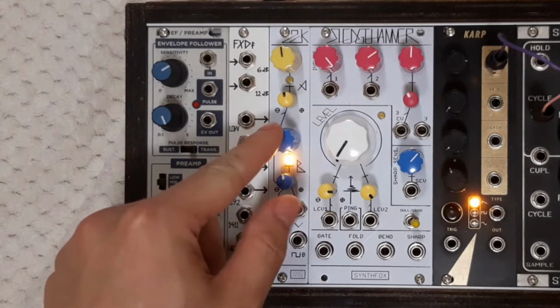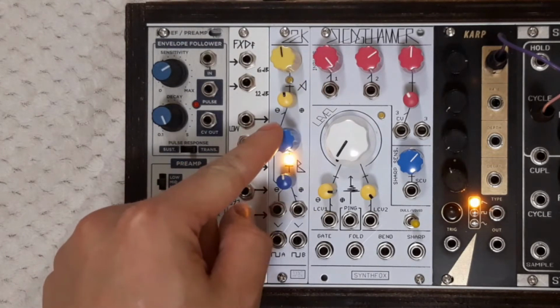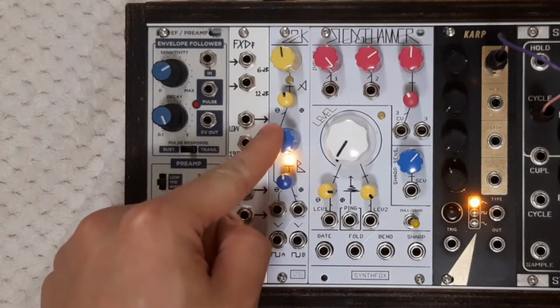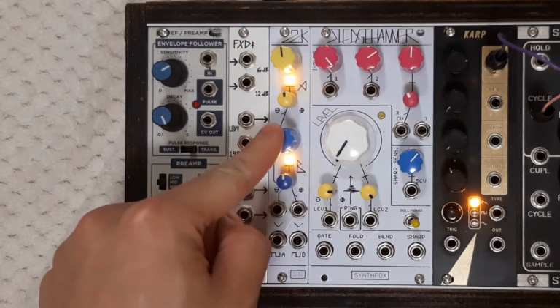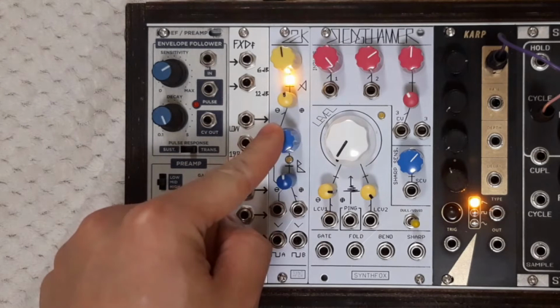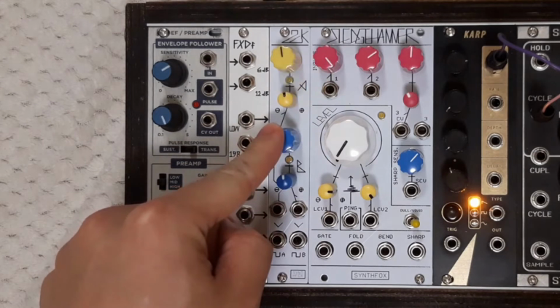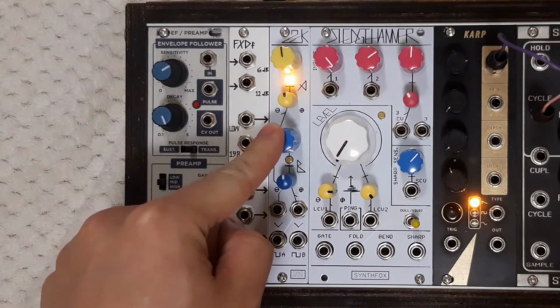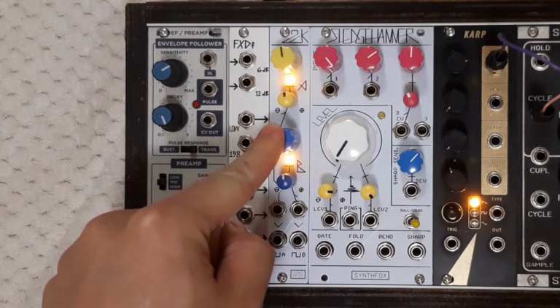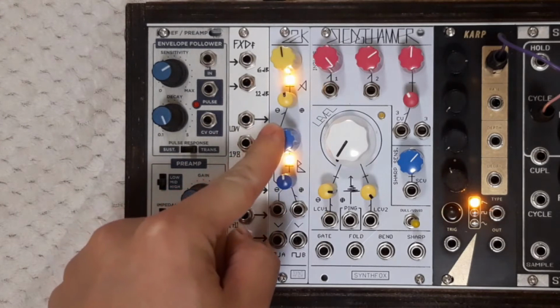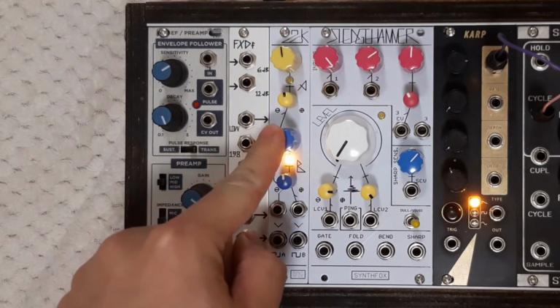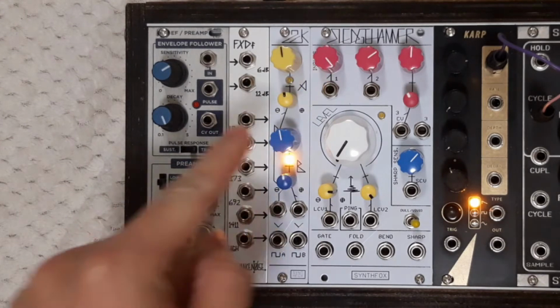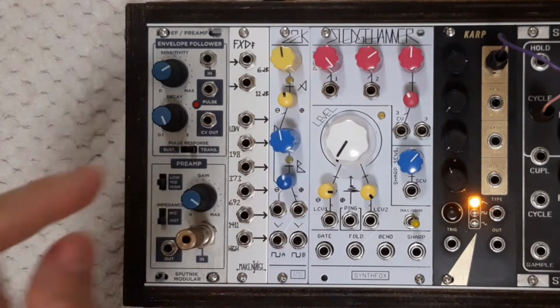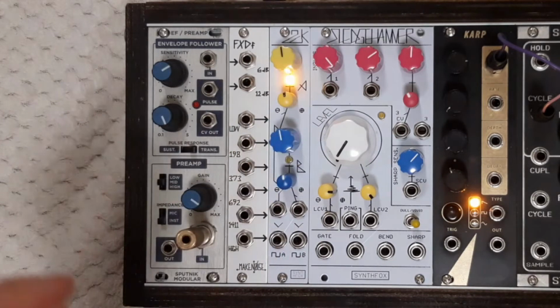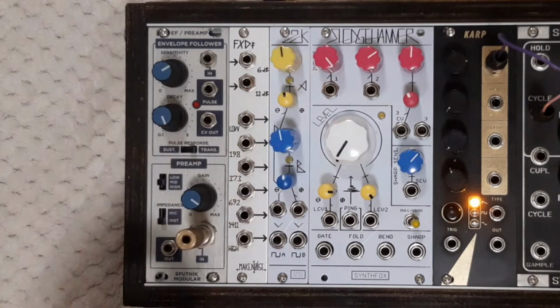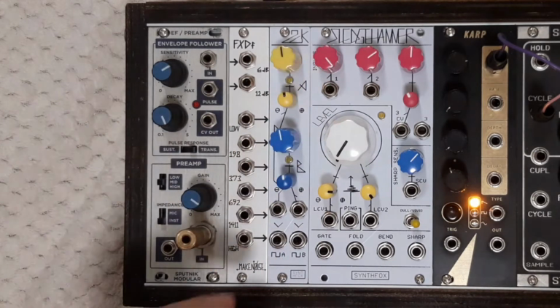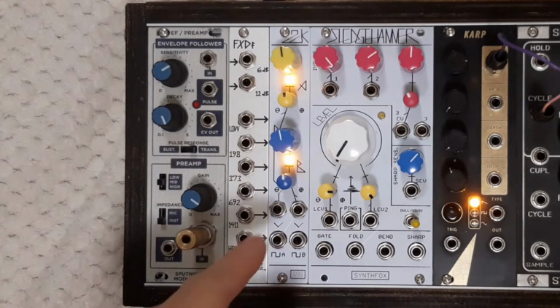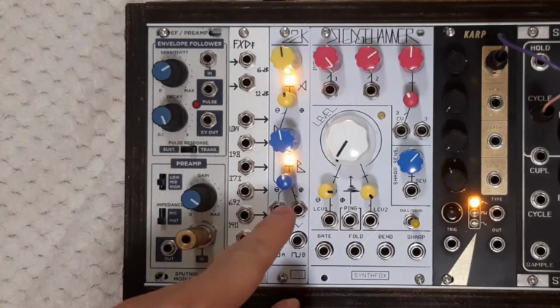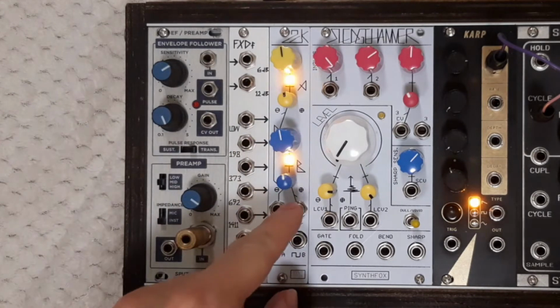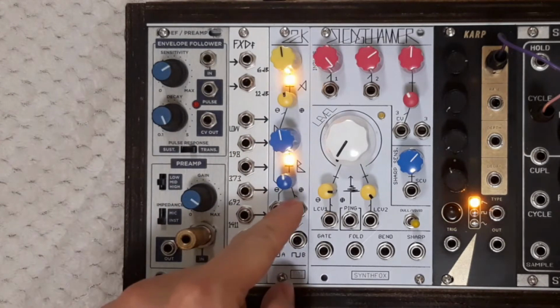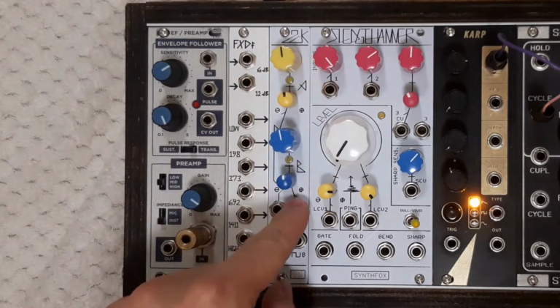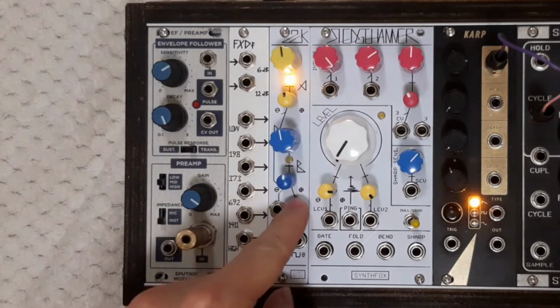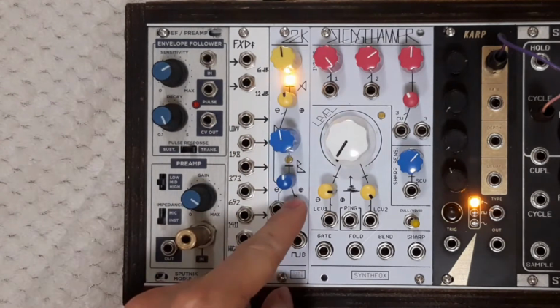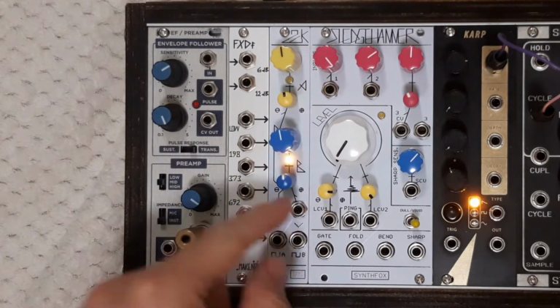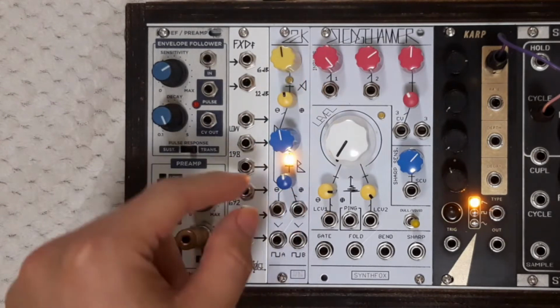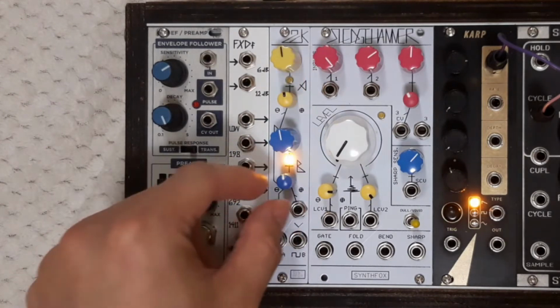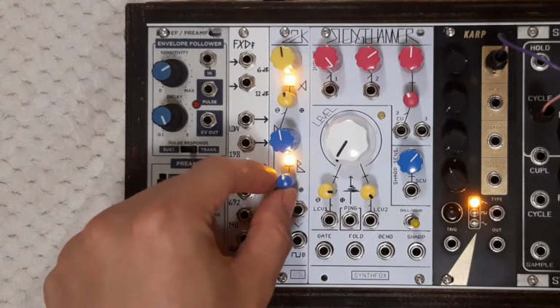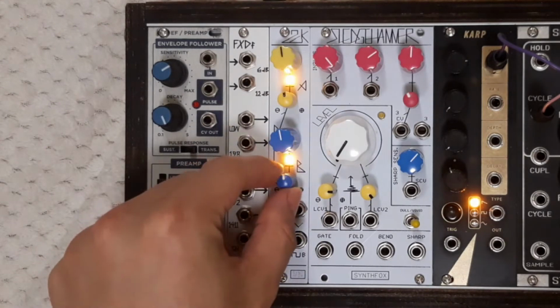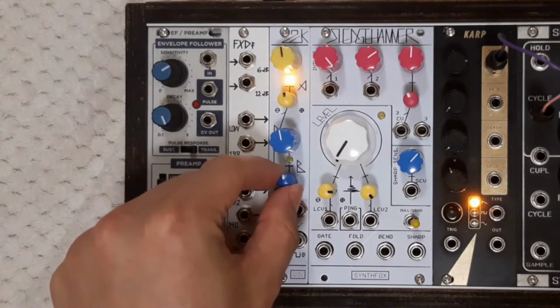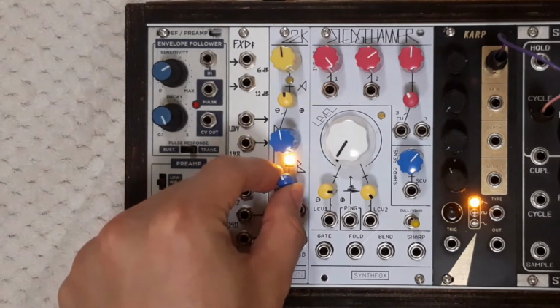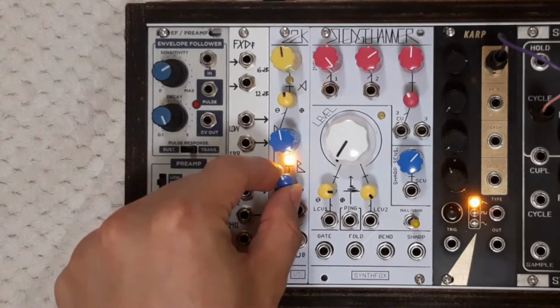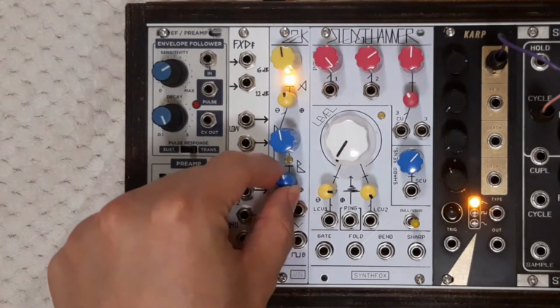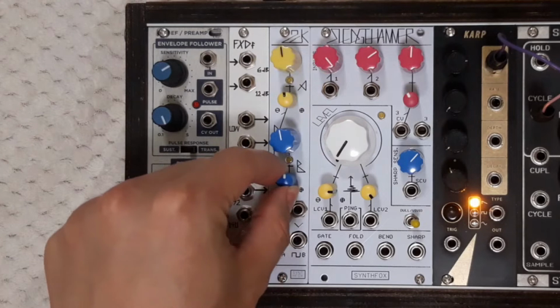Likewise, clock B has the big blue knob for the initial frequency, a control voltage input and its attenuverter.